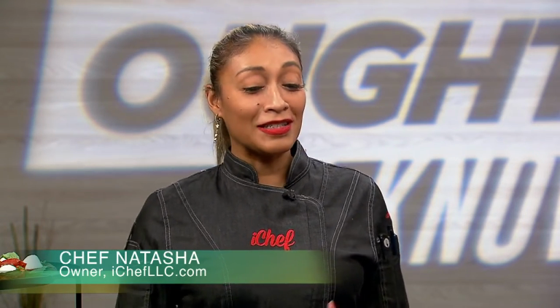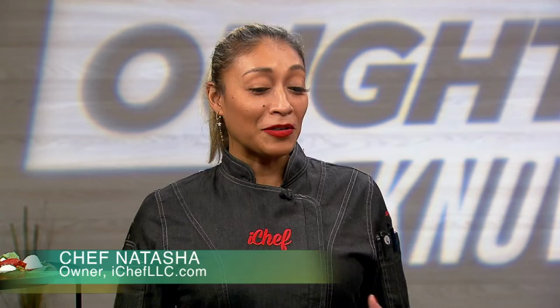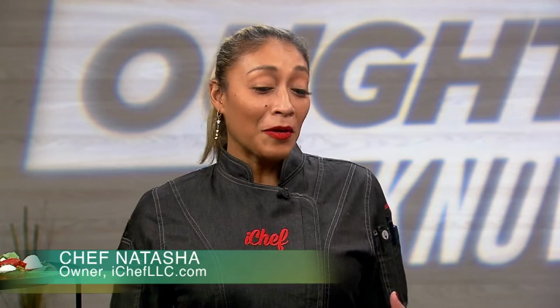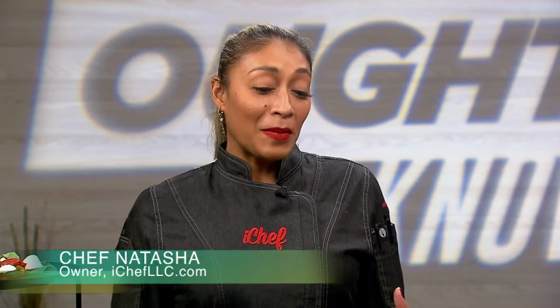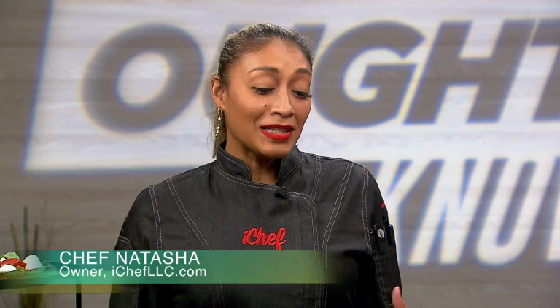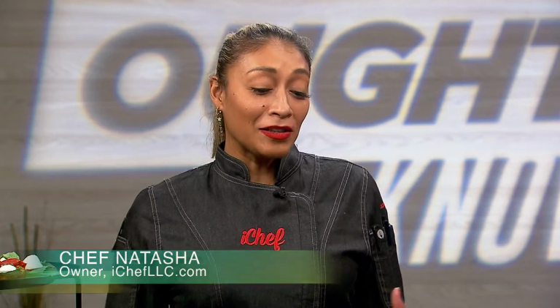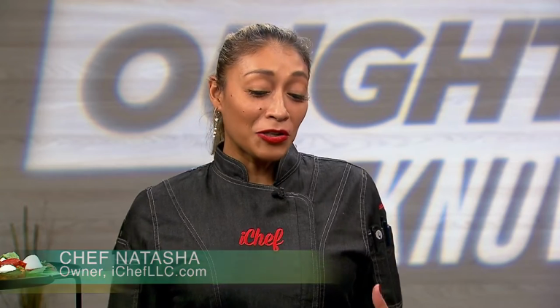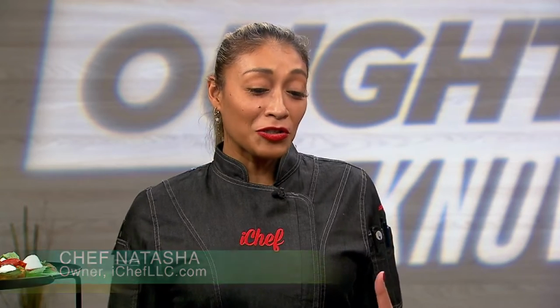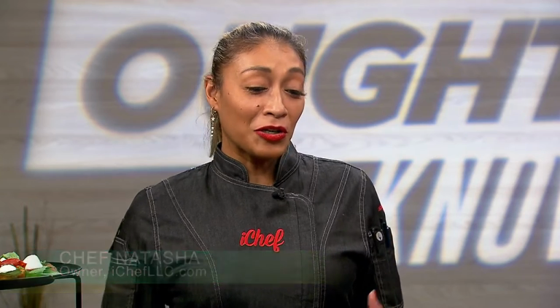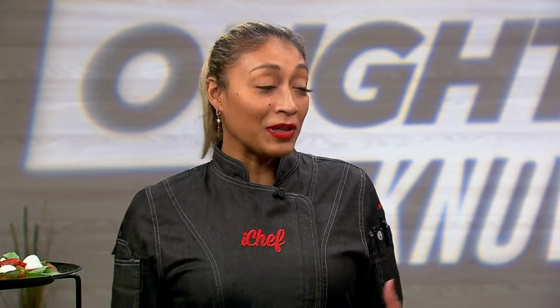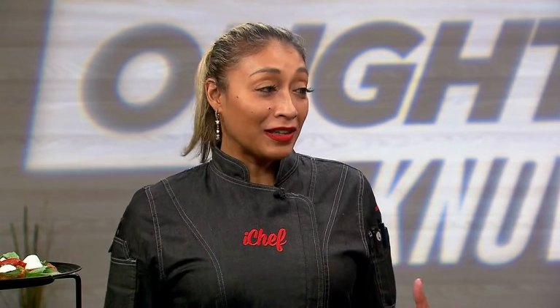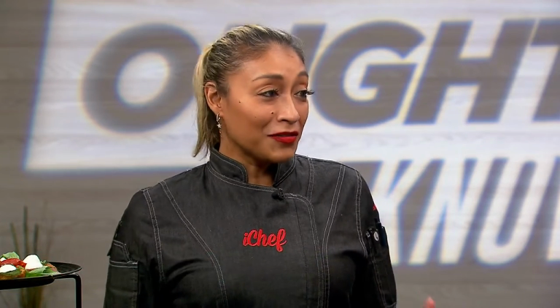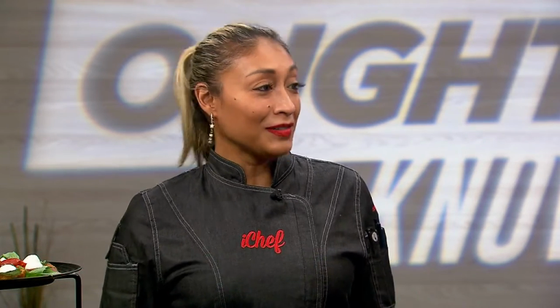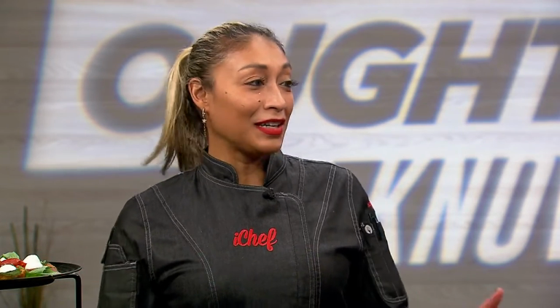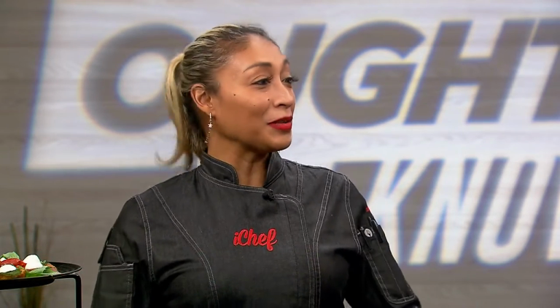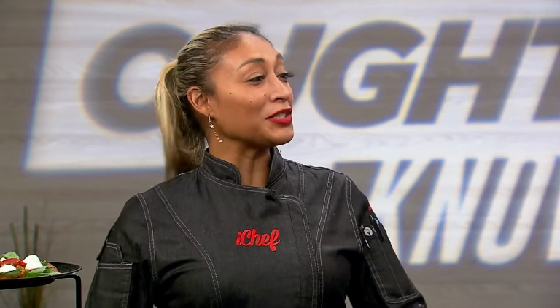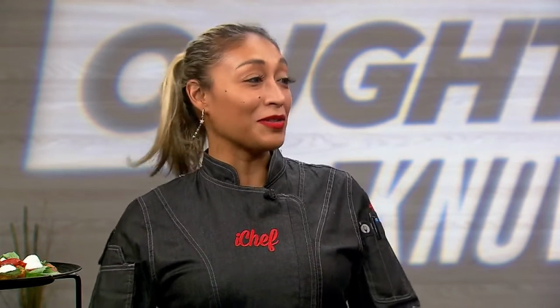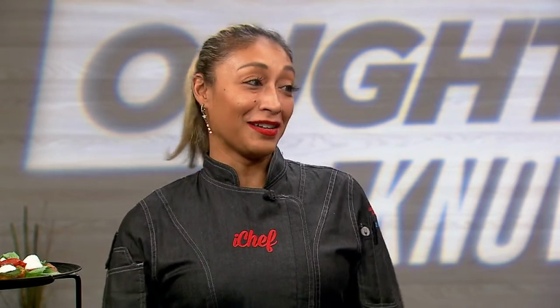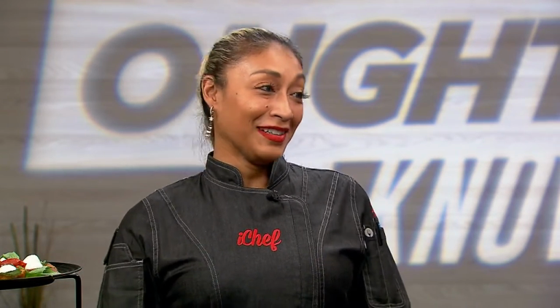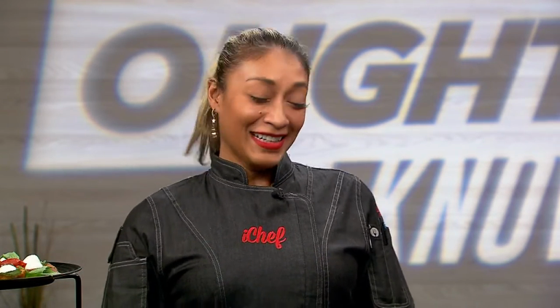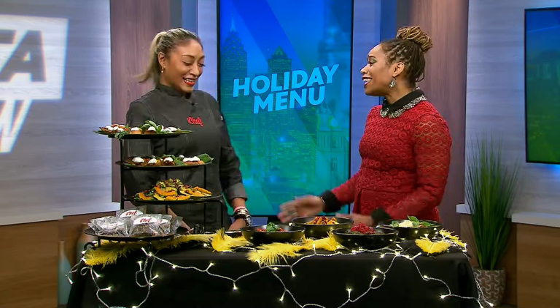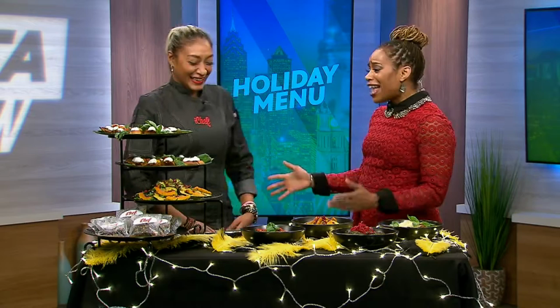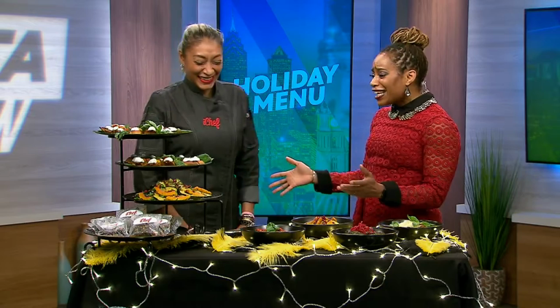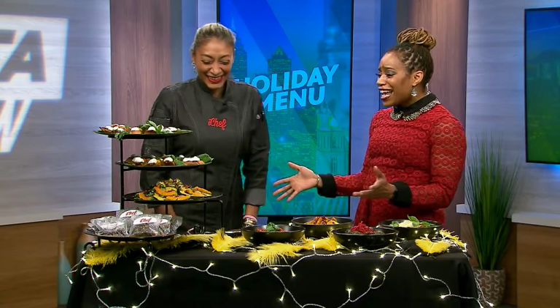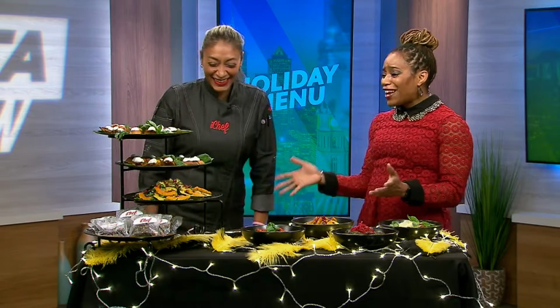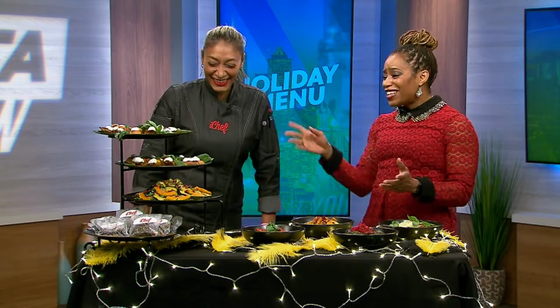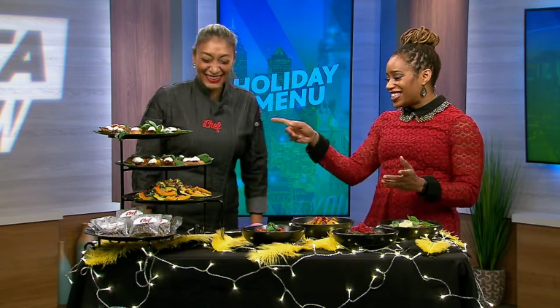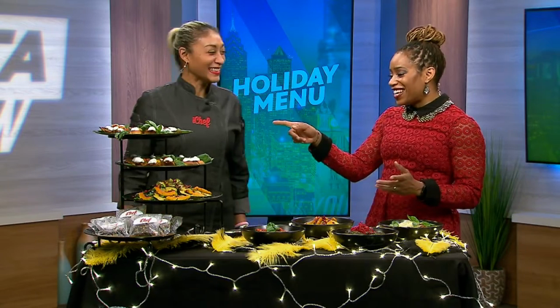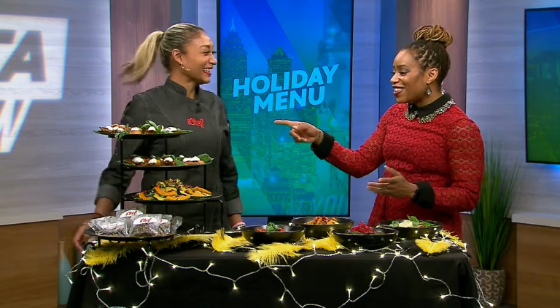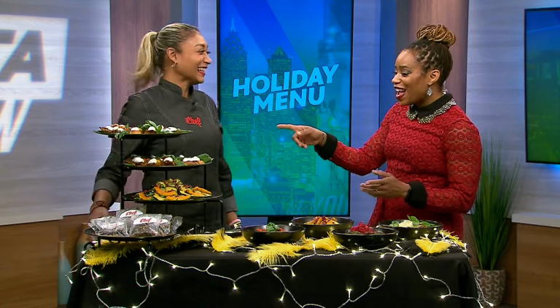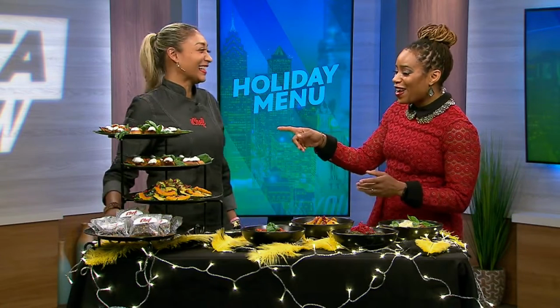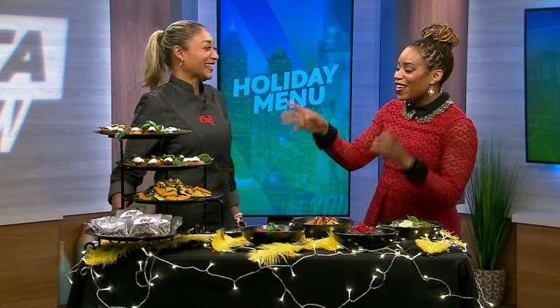I always say that you can take the traditional and use non-traditional ingredients to still give you that nostalgia. And basically, as long as you cook with love, it'll get you there. I love that — I'm going to steal that.